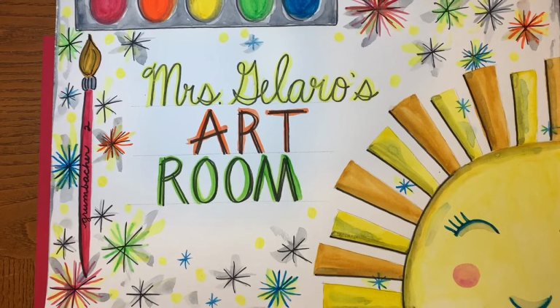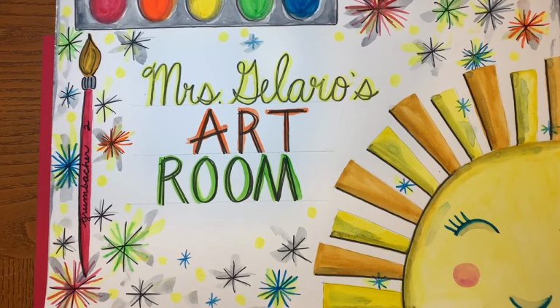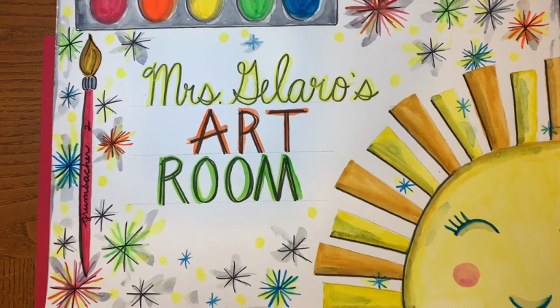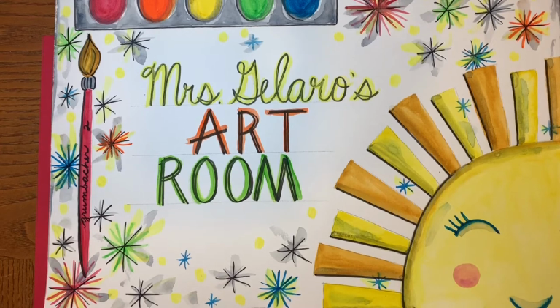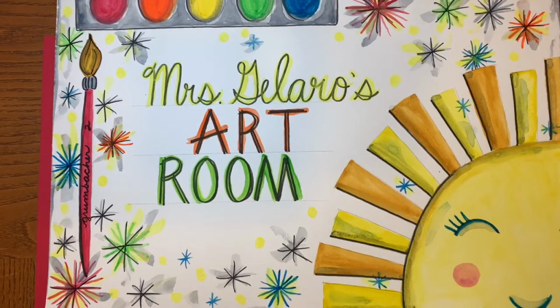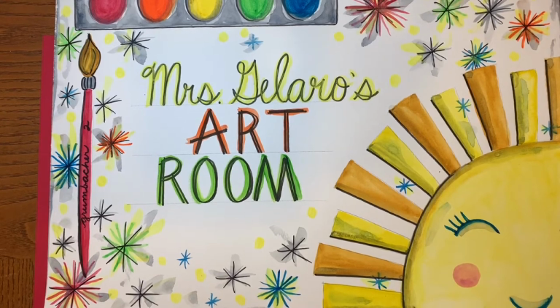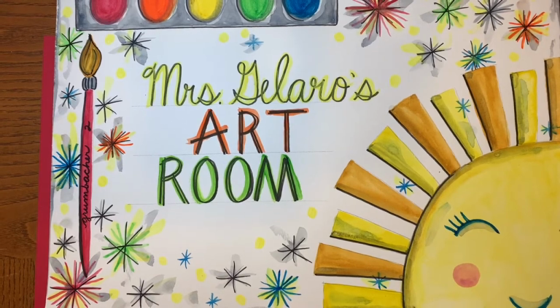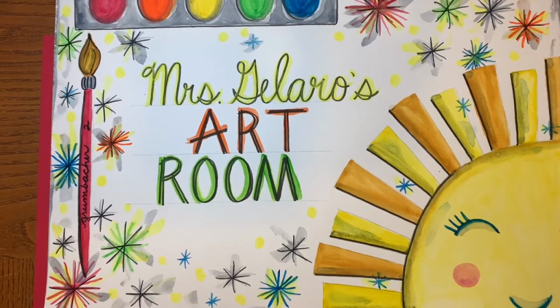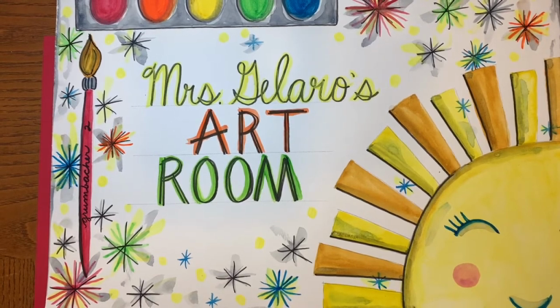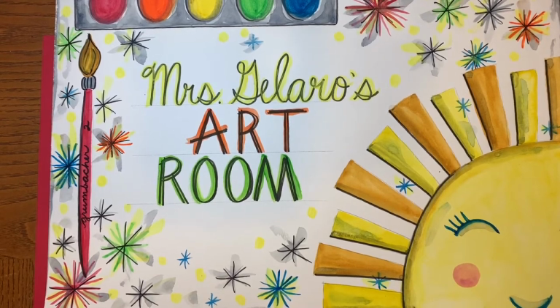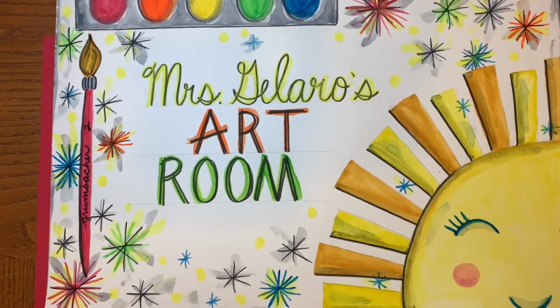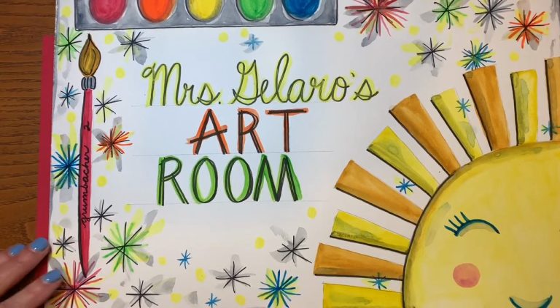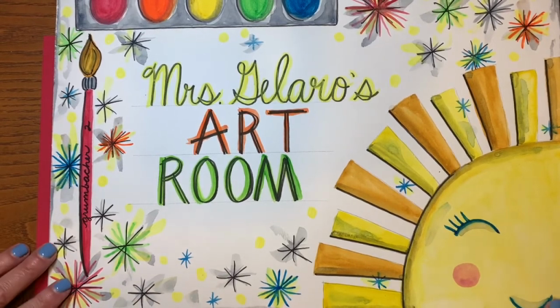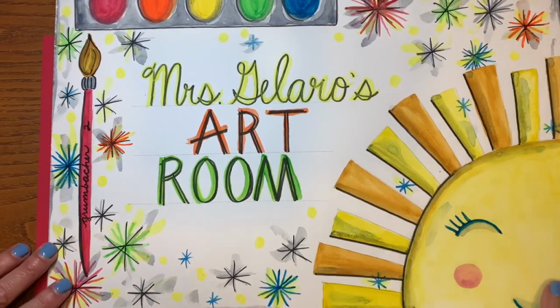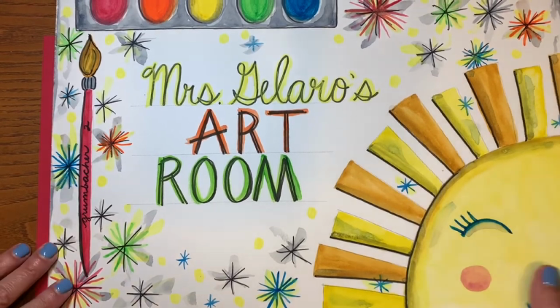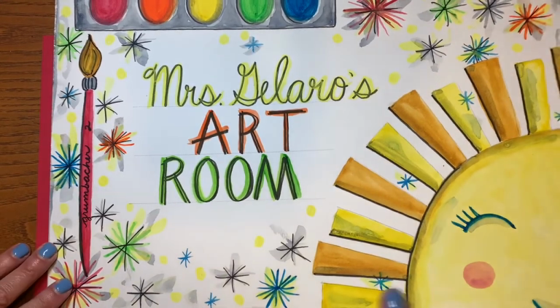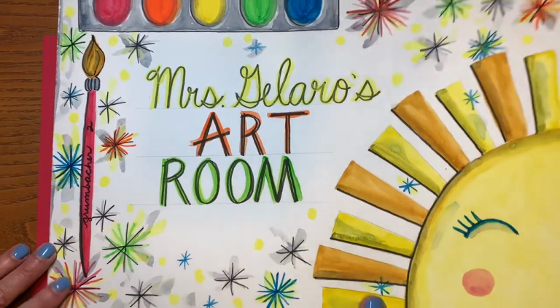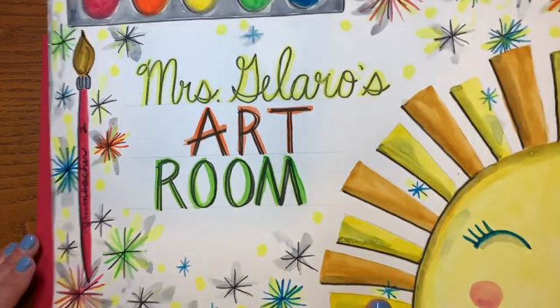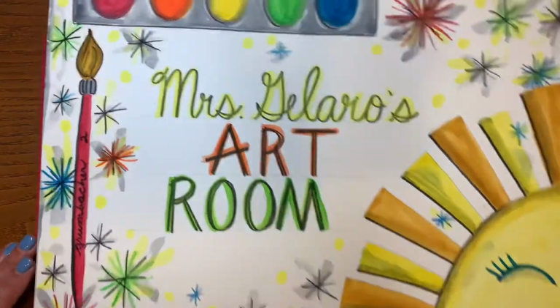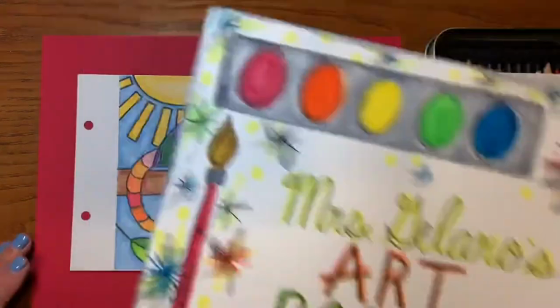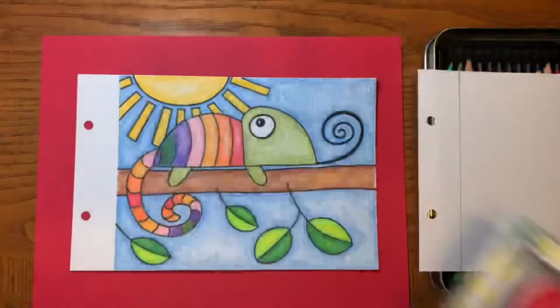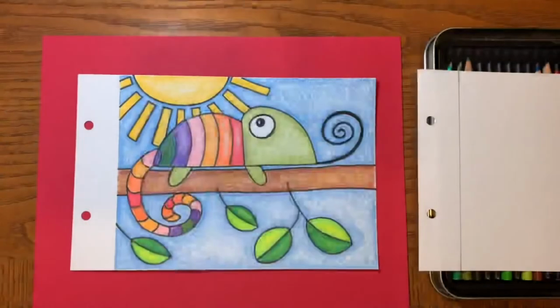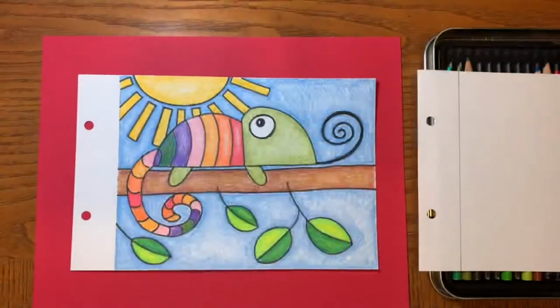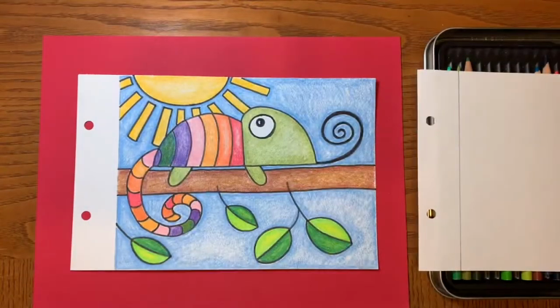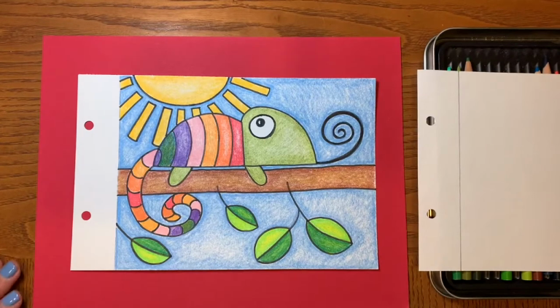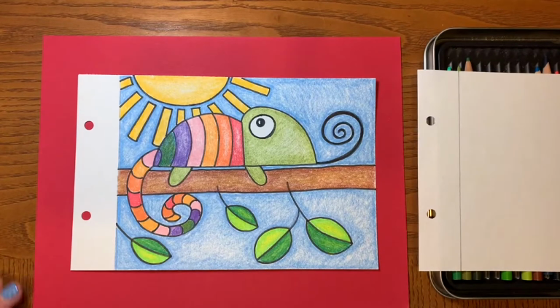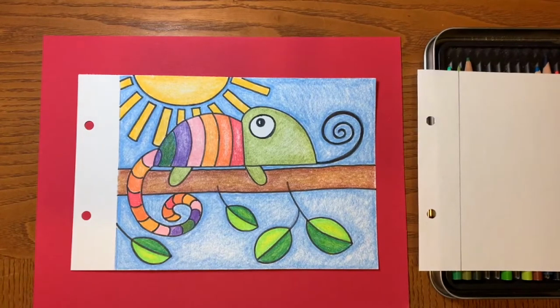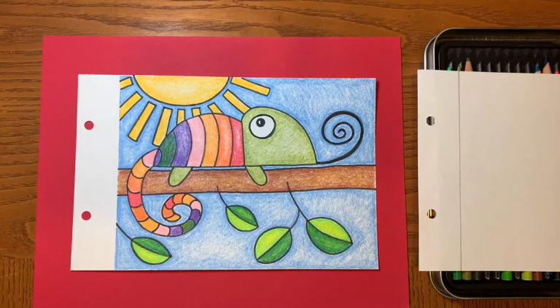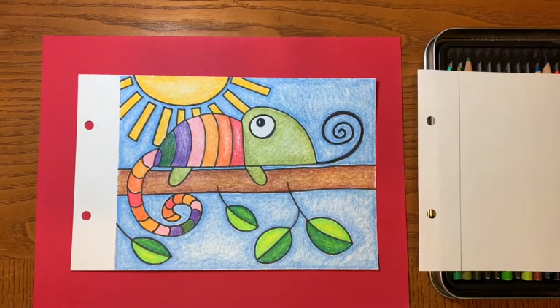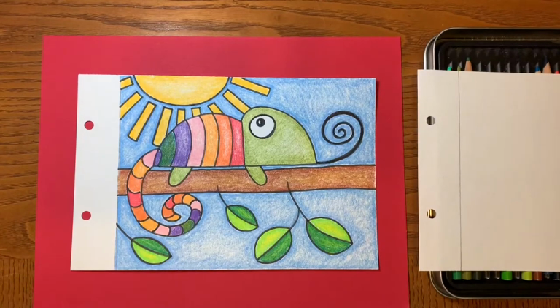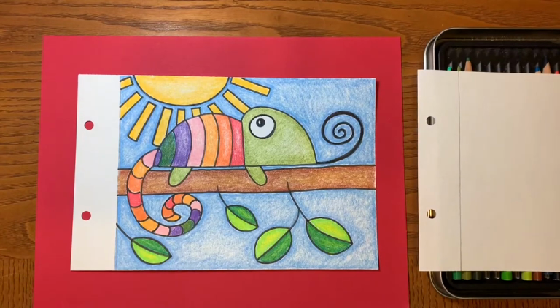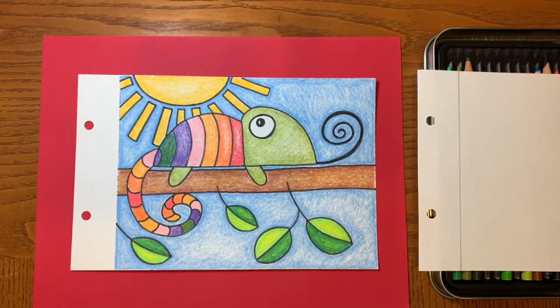Hi! Welcome to Mrs. Jolero's art room. Today we're going to be drawing chameleons.